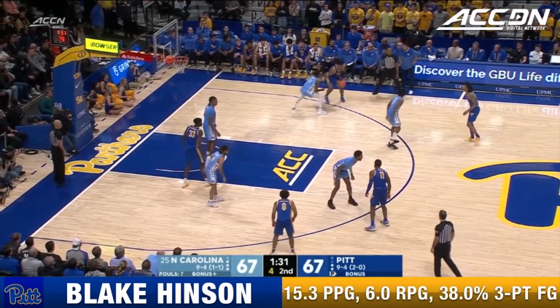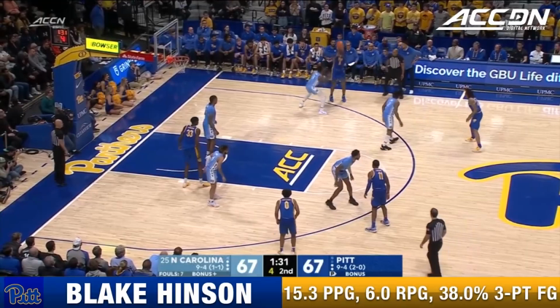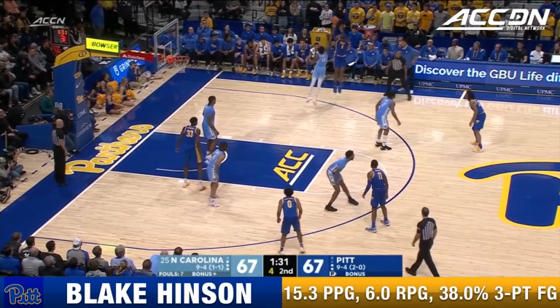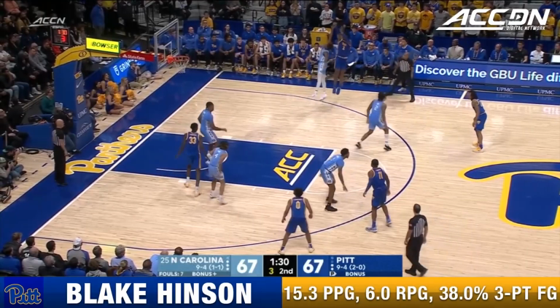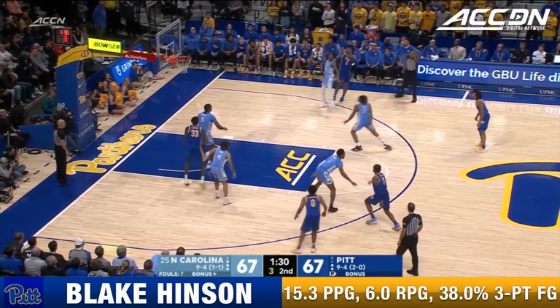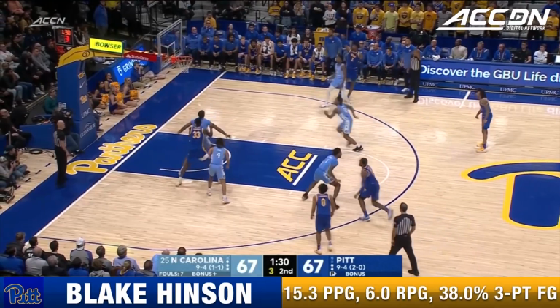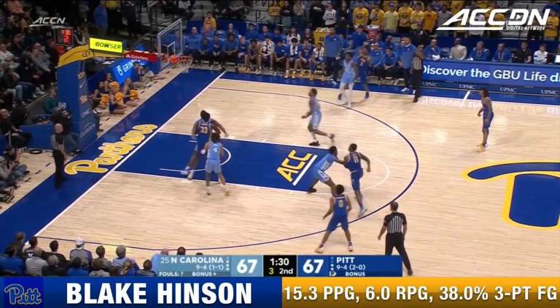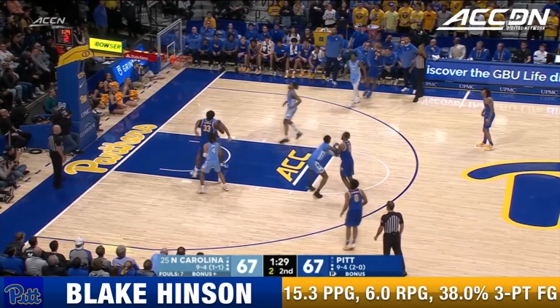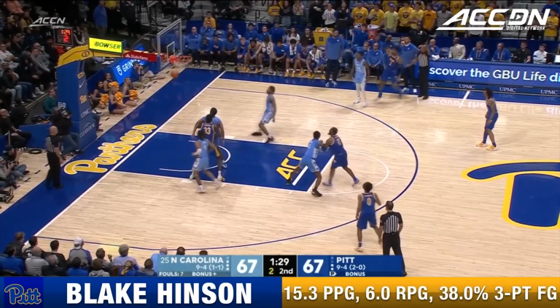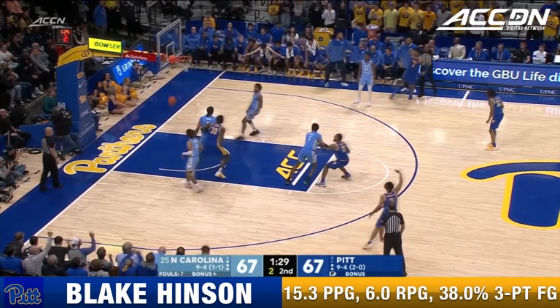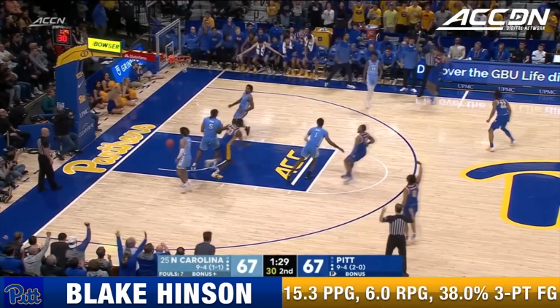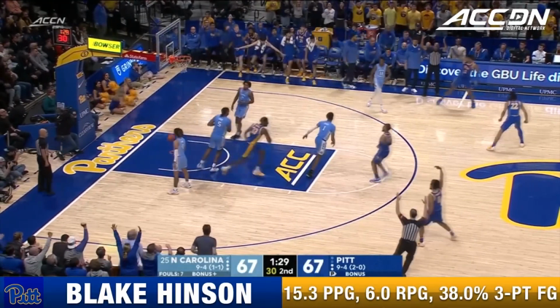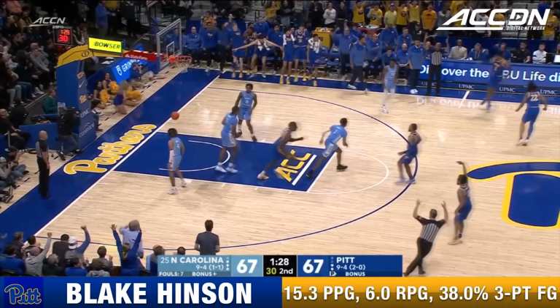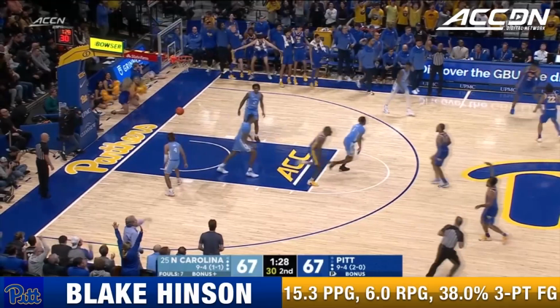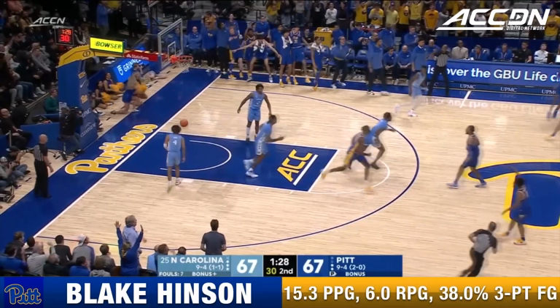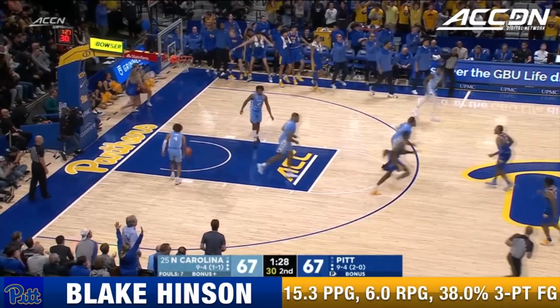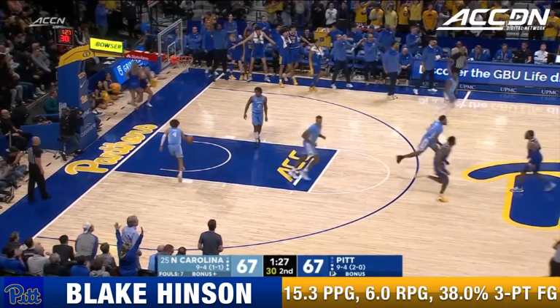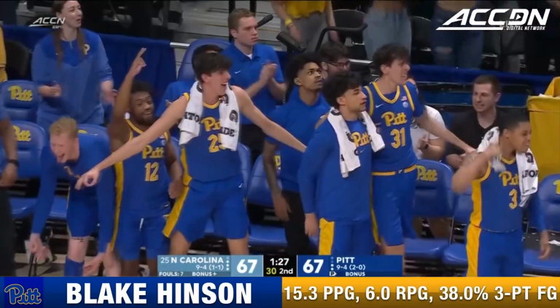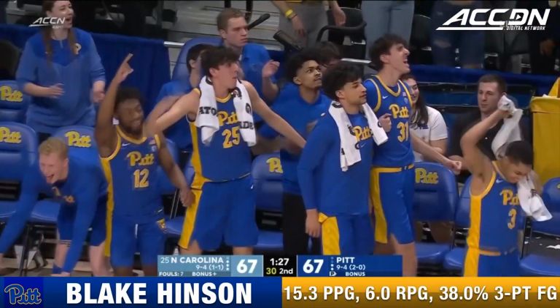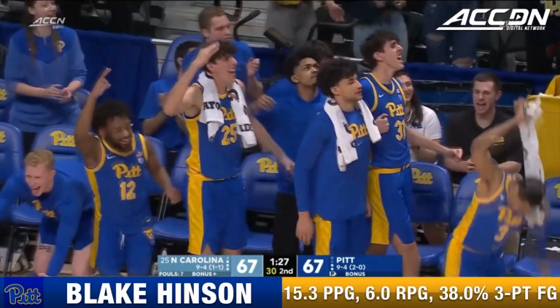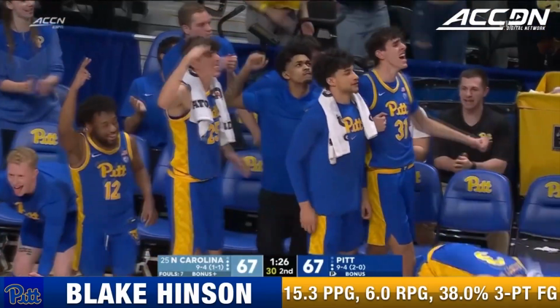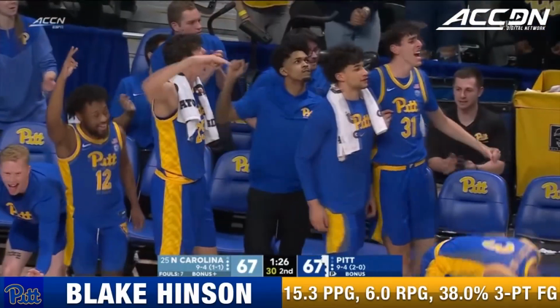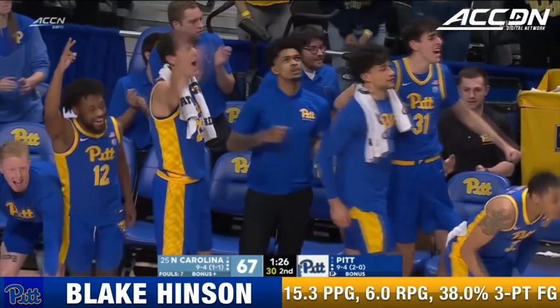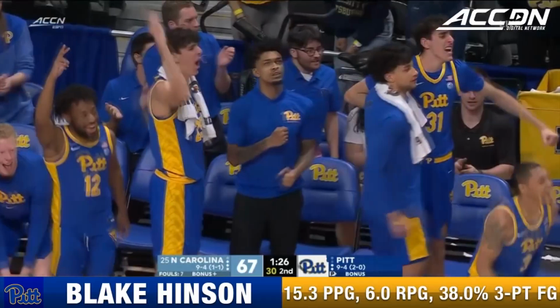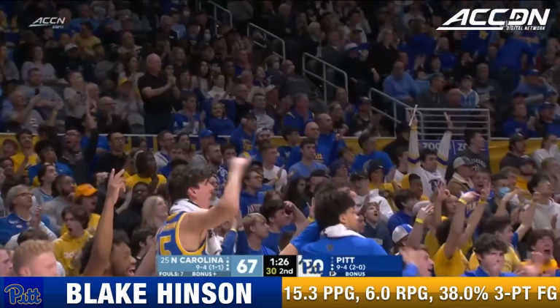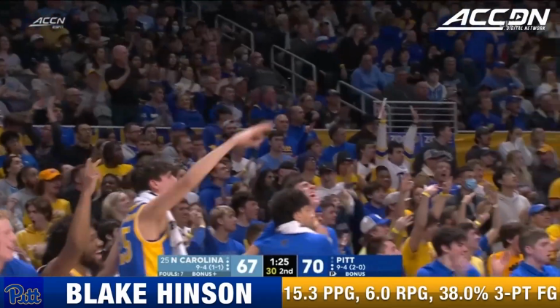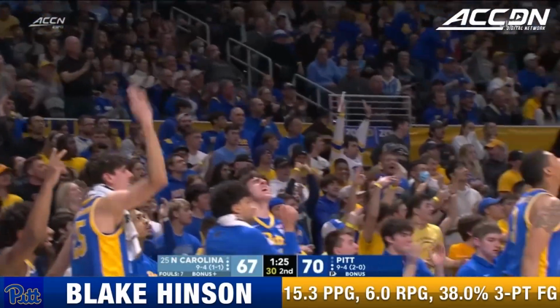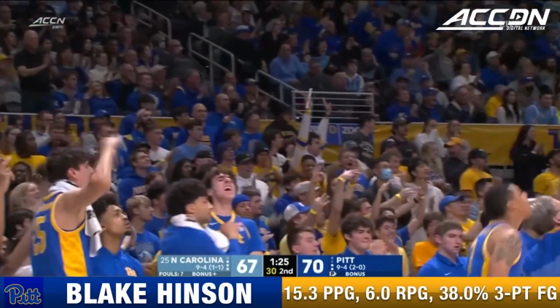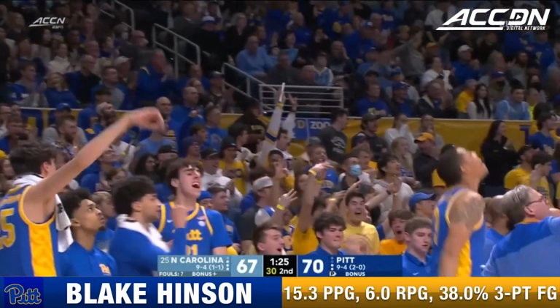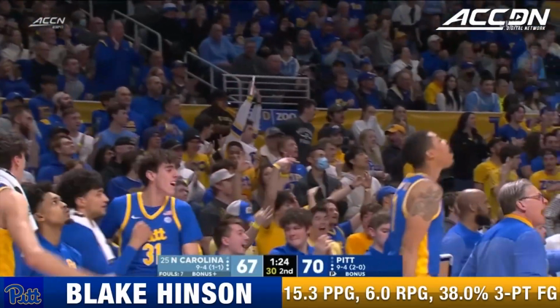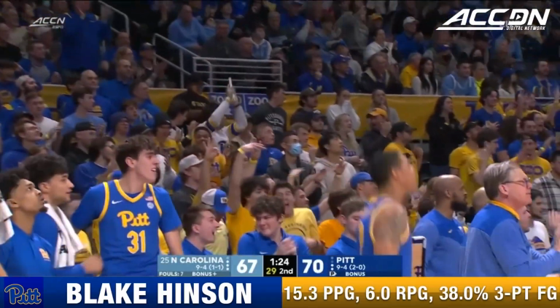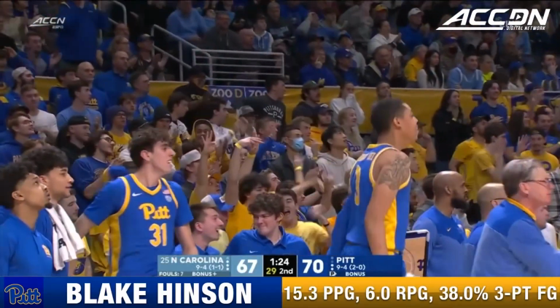They get it to Hinson — he's got a fire, and connect! A tough turnaround three gives Pittsburgh the lead once again.